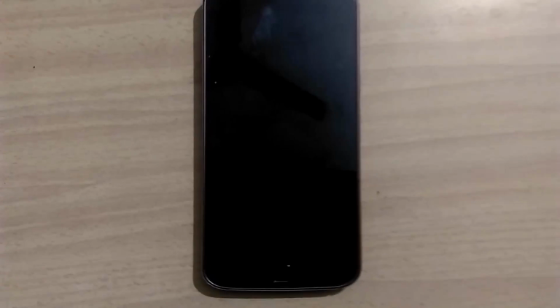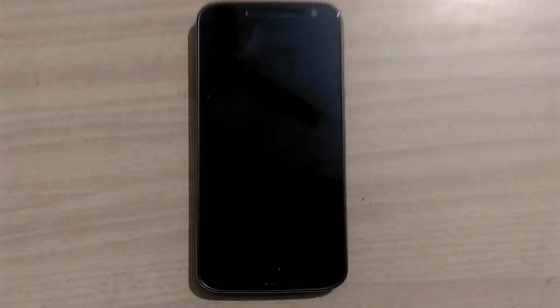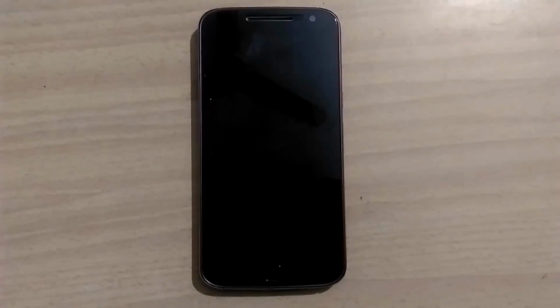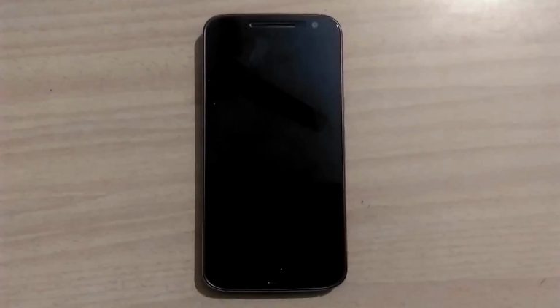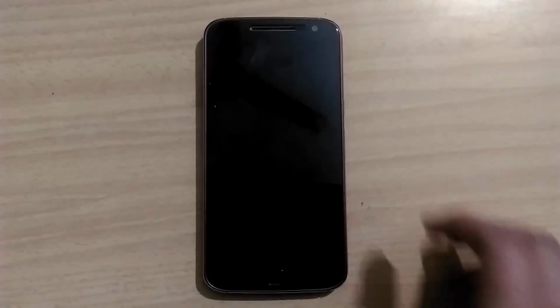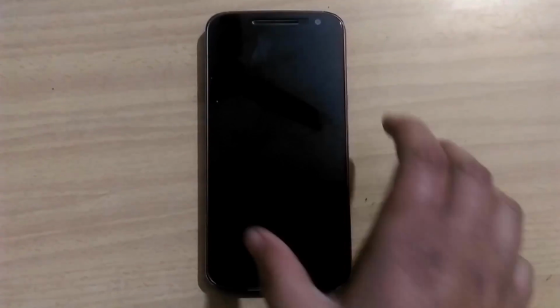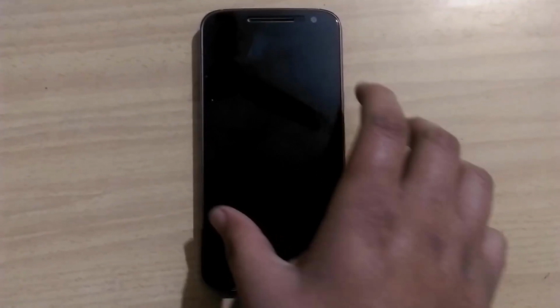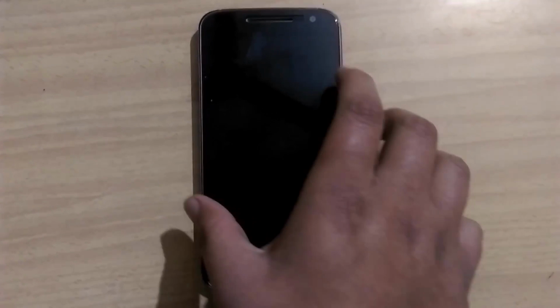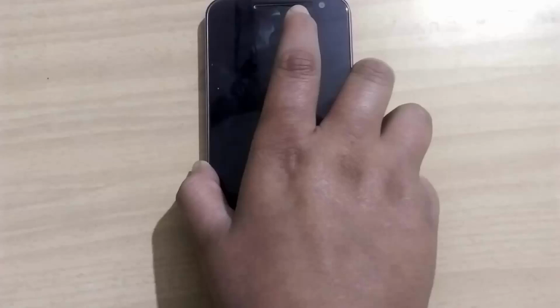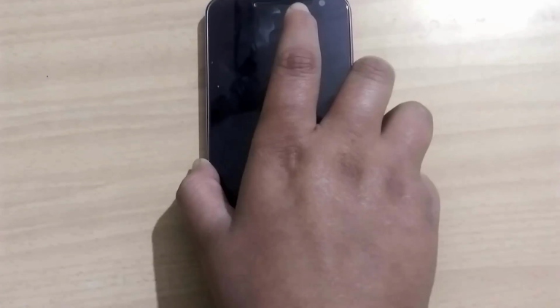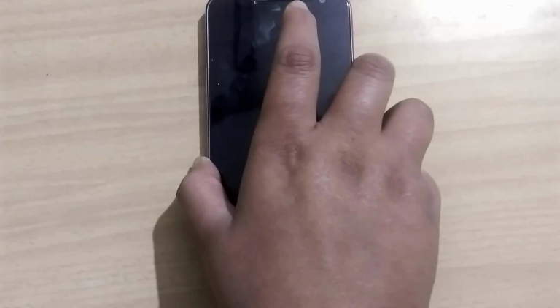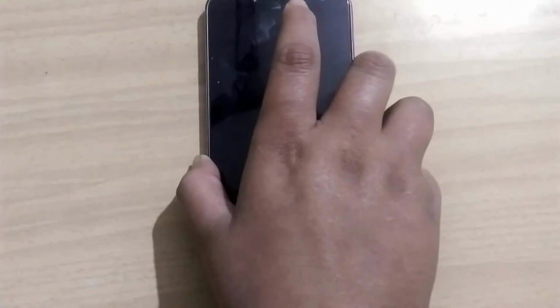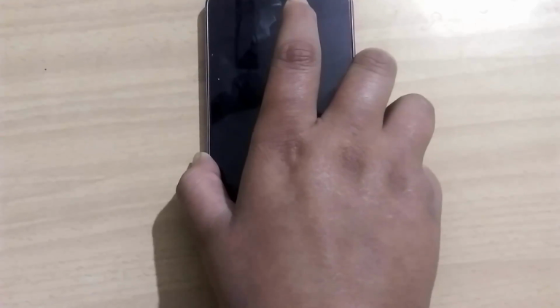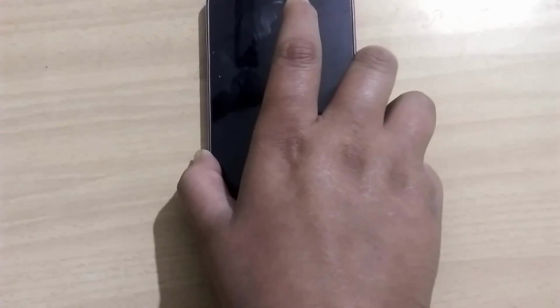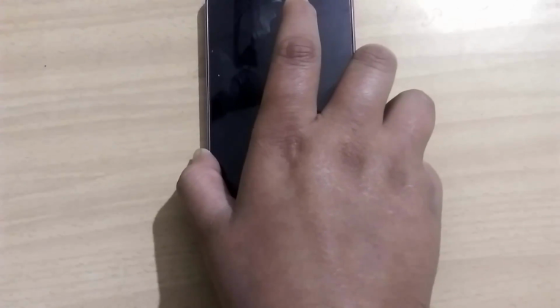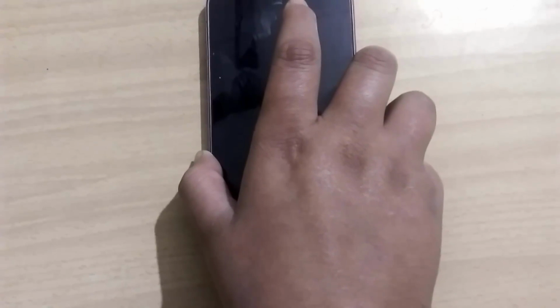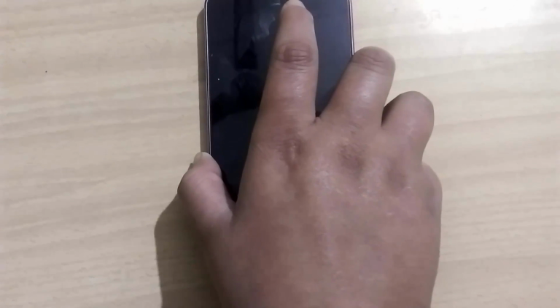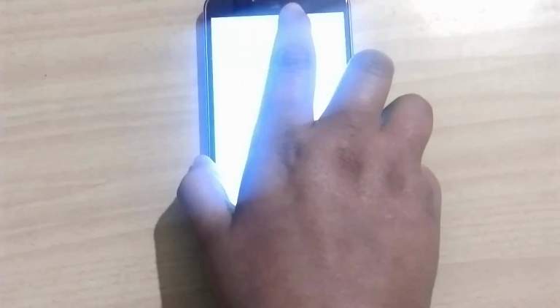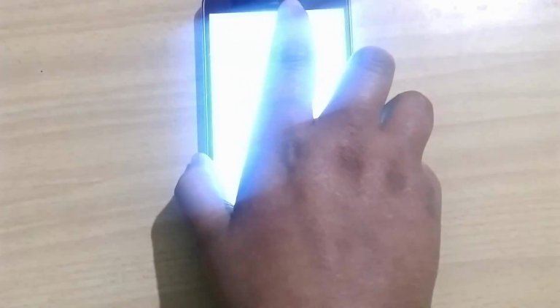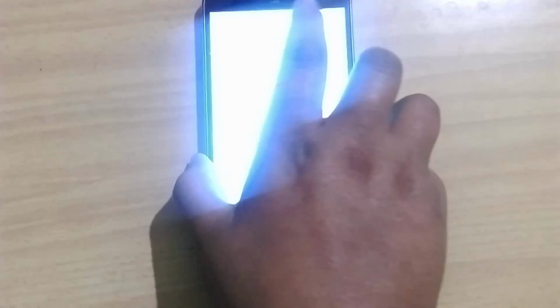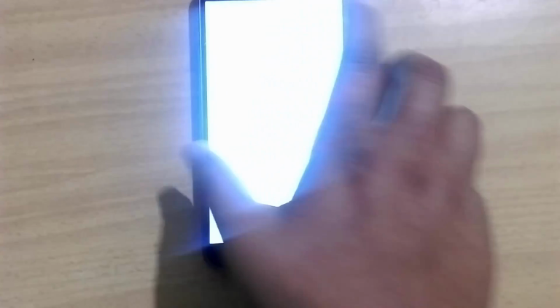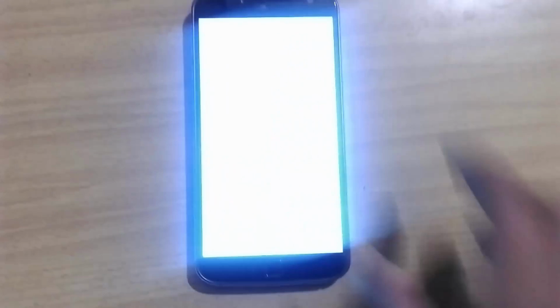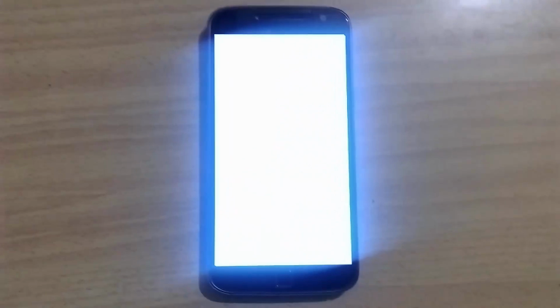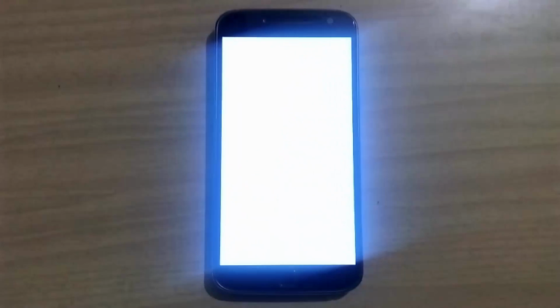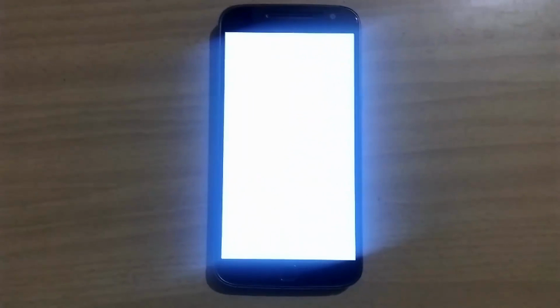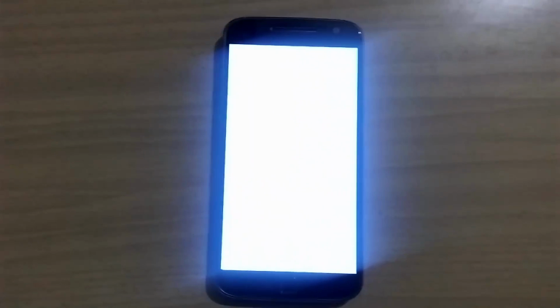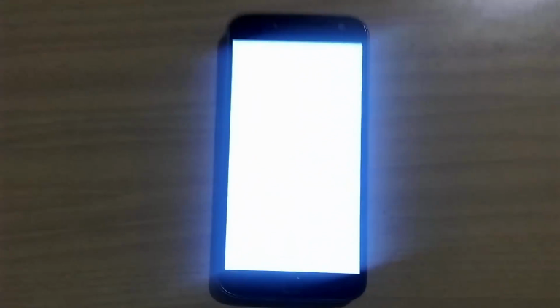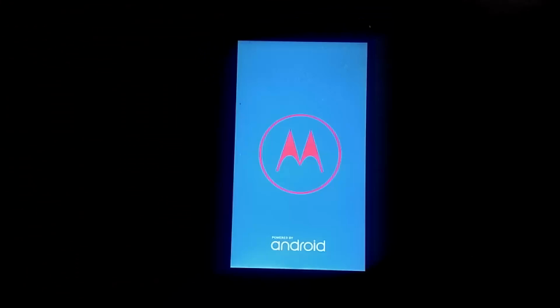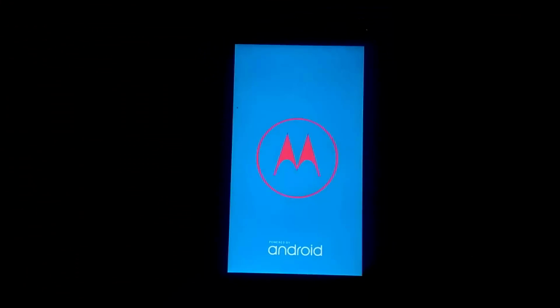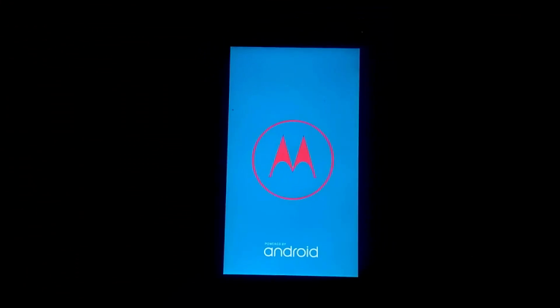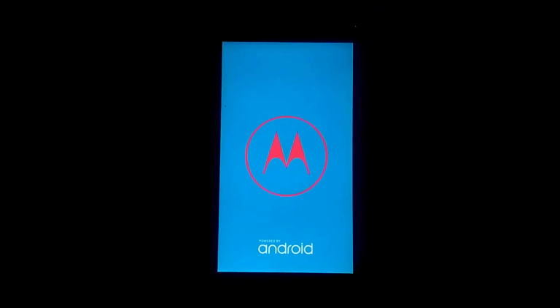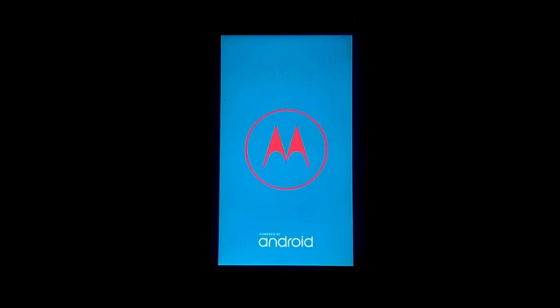Sorry for the unstable footage guys, as it was shot with a smartphone camera without a gimbal. So bear with me for this.